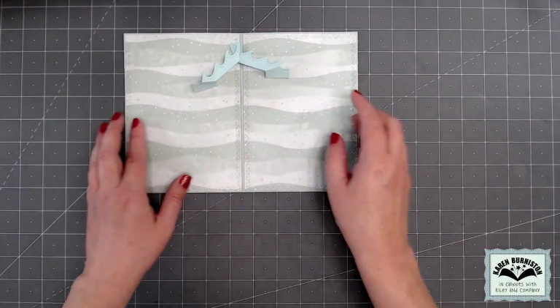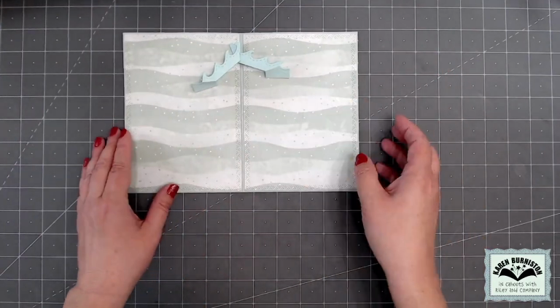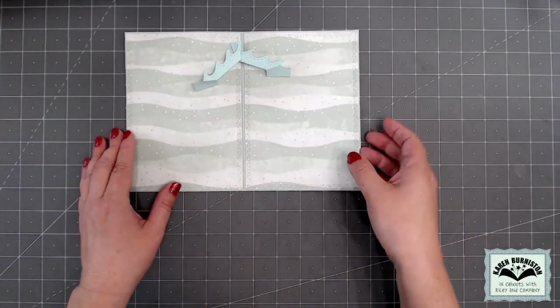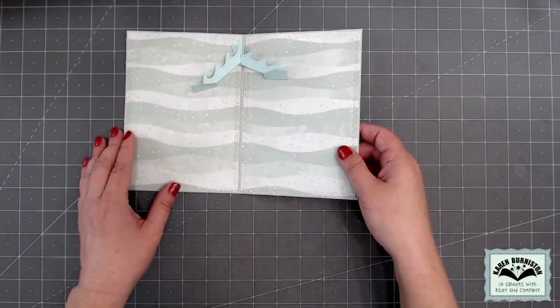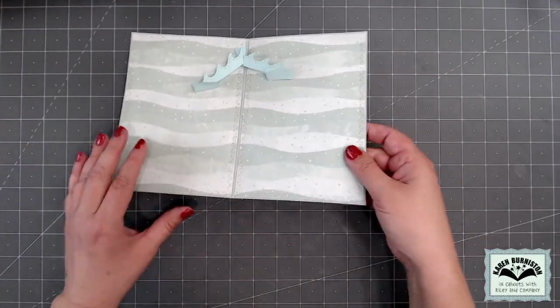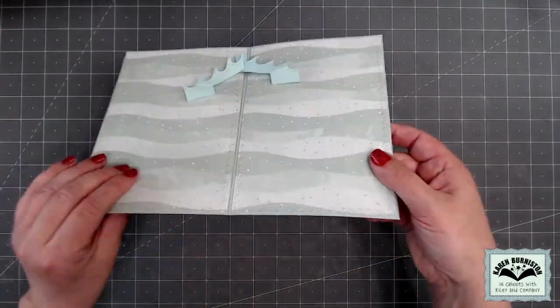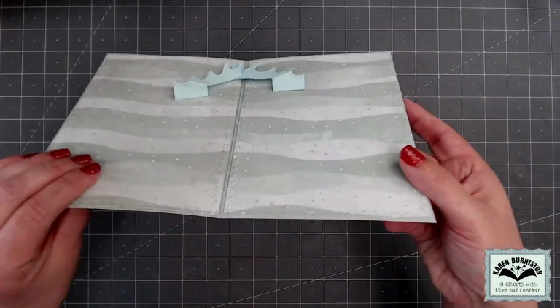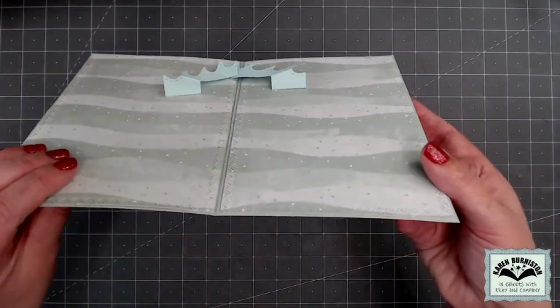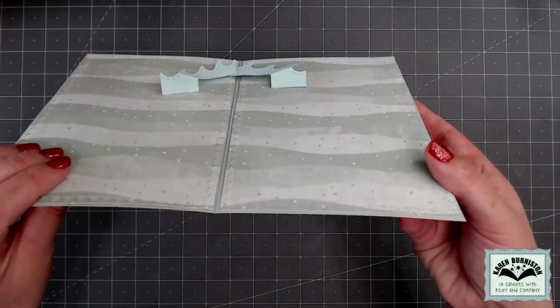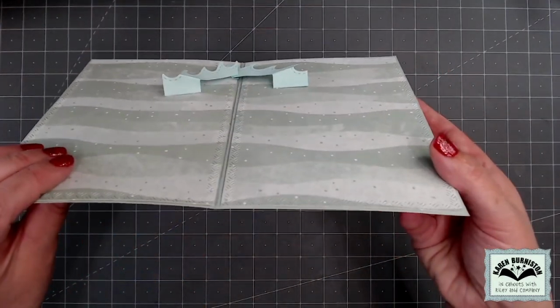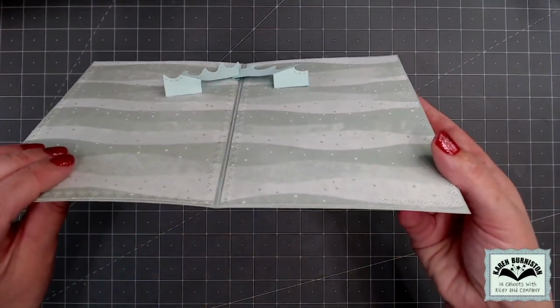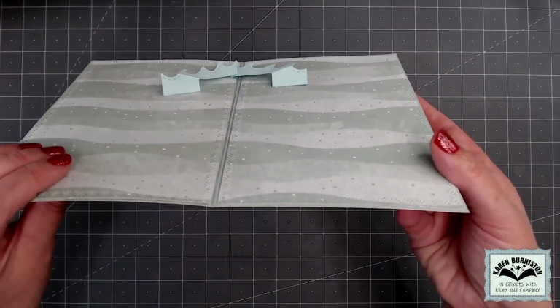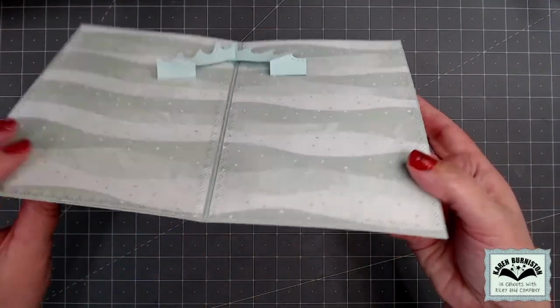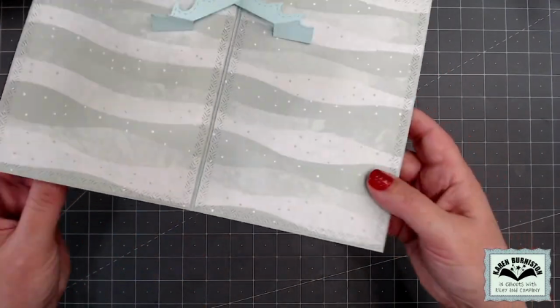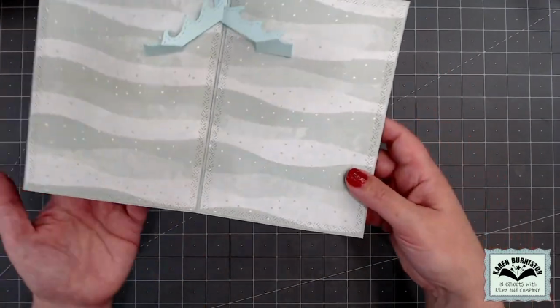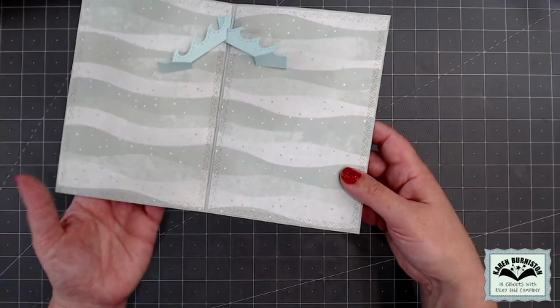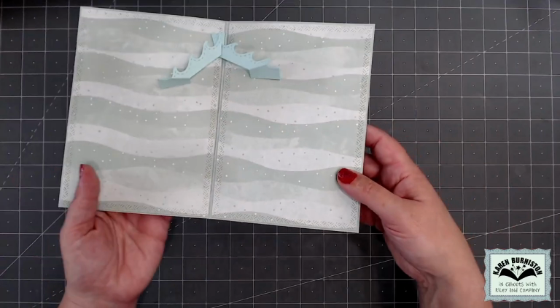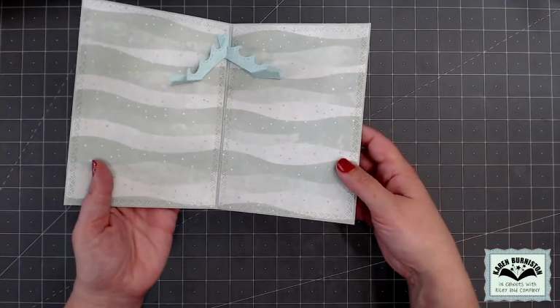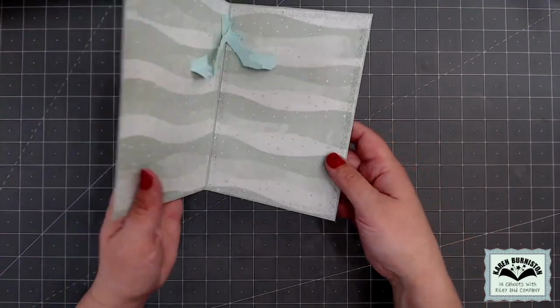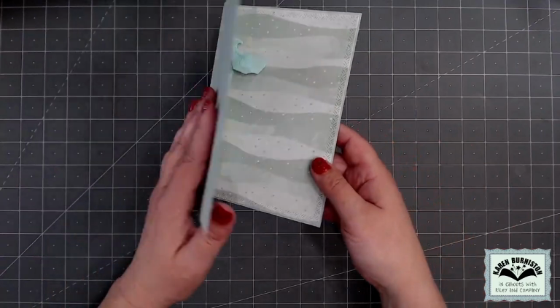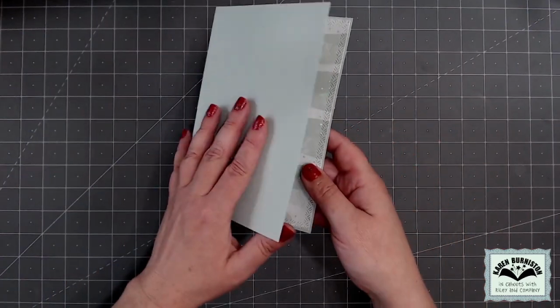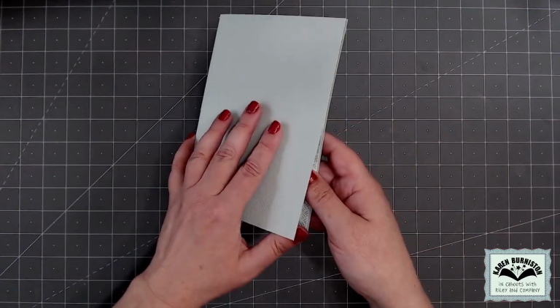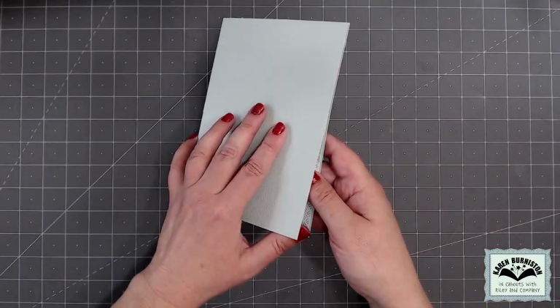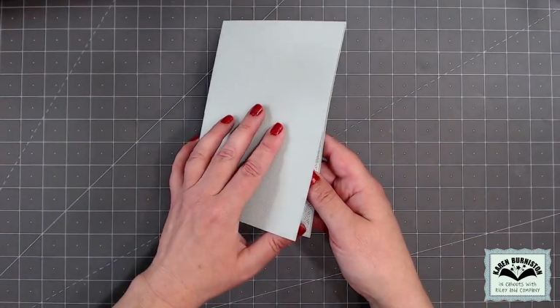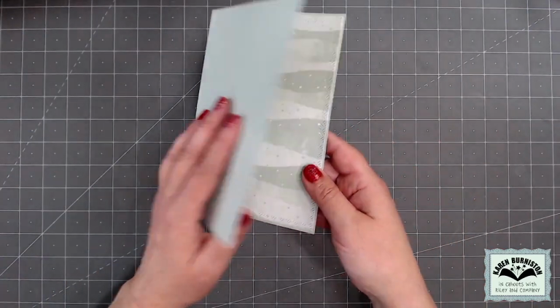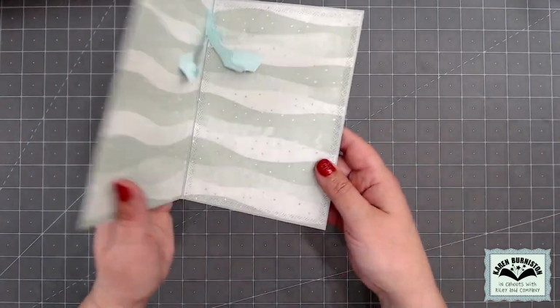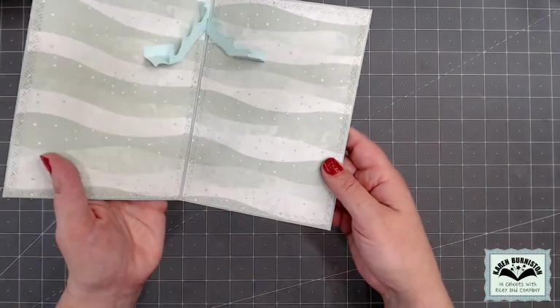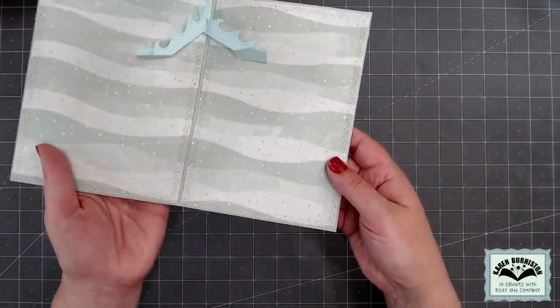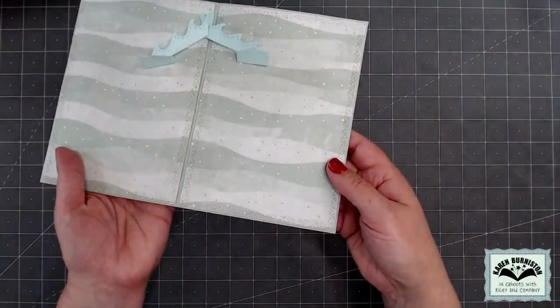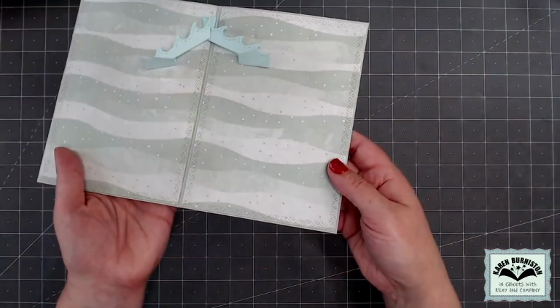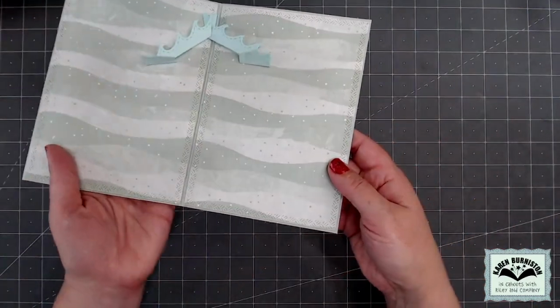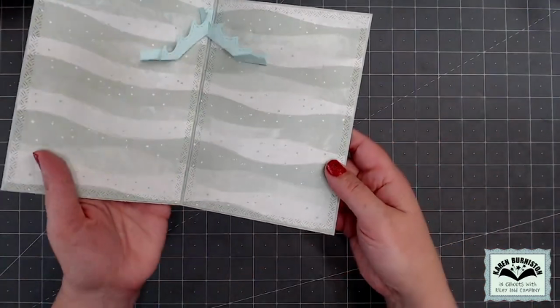Now I have my doubled up flip frame mechanism and it is ready for some decoration.